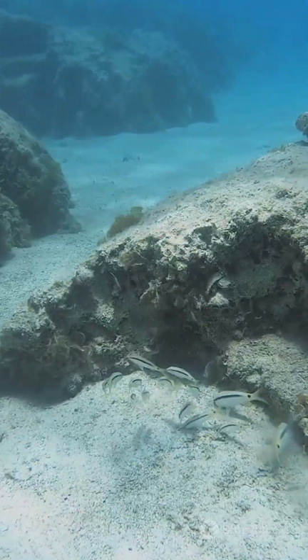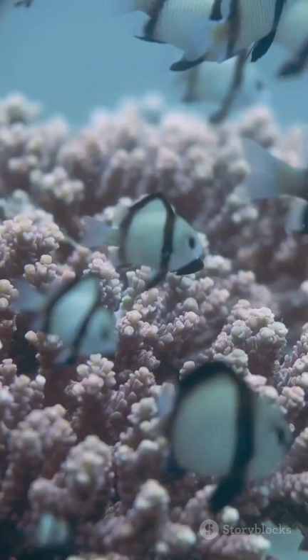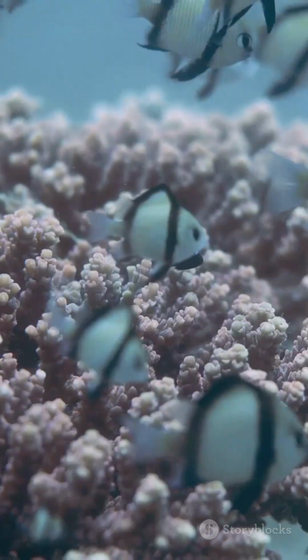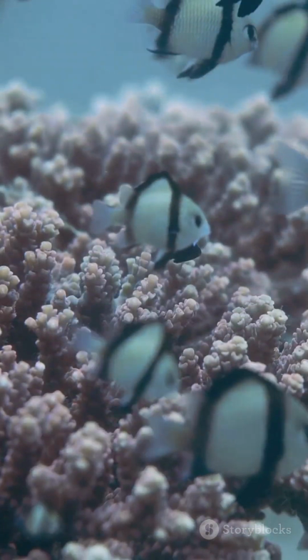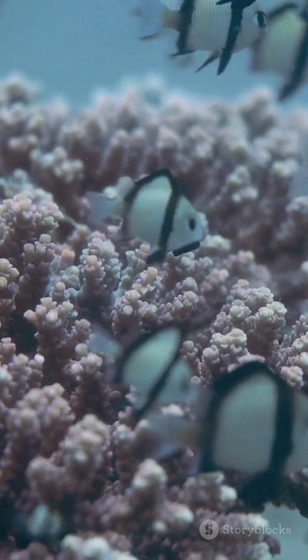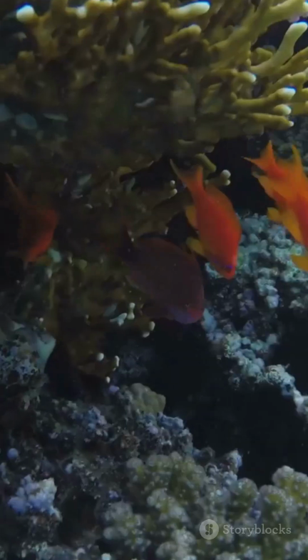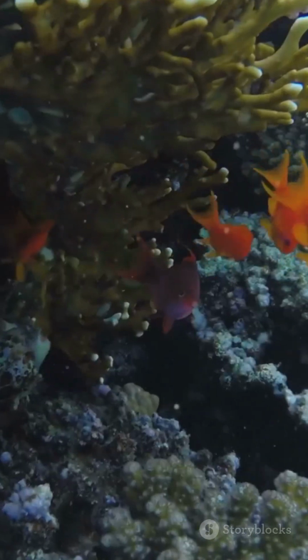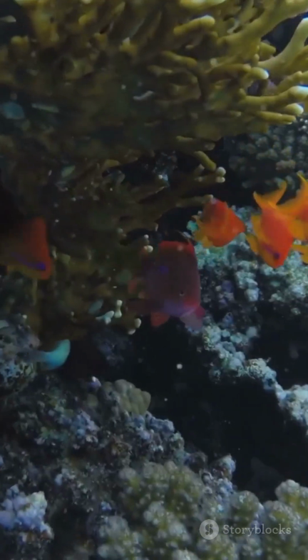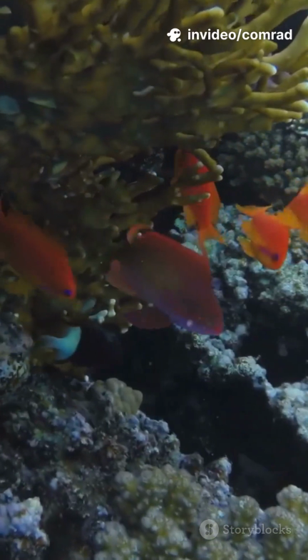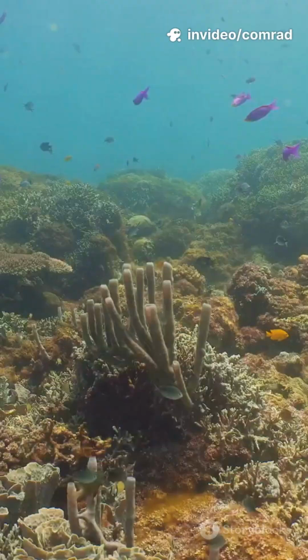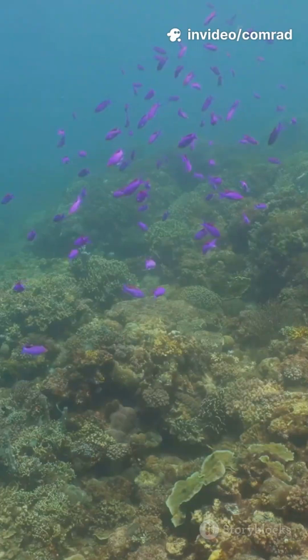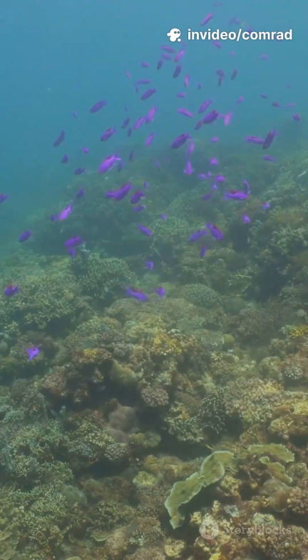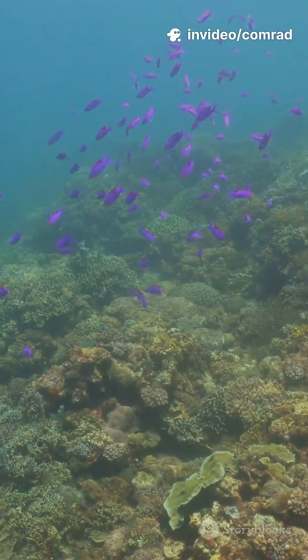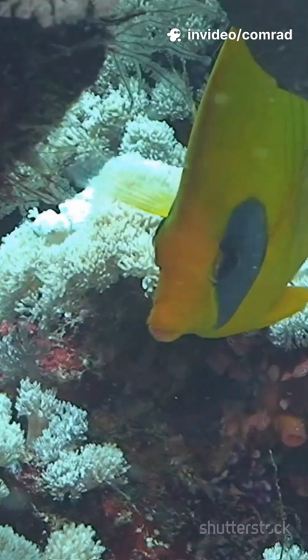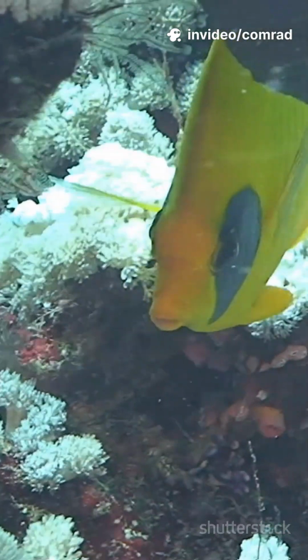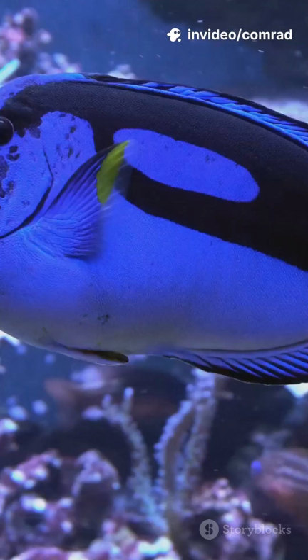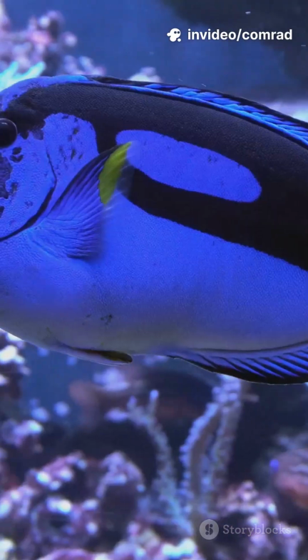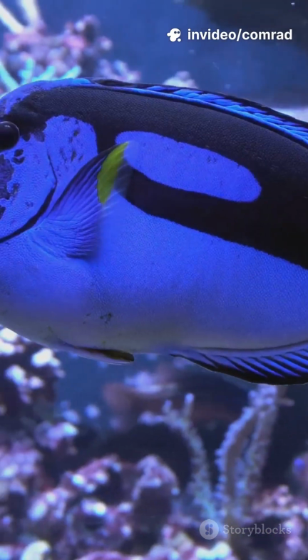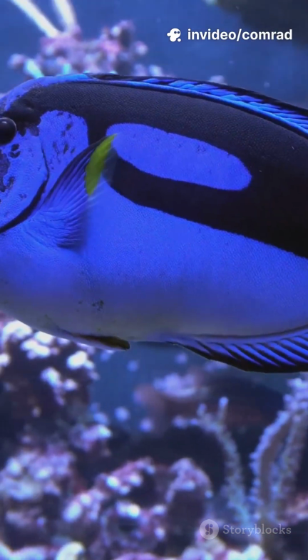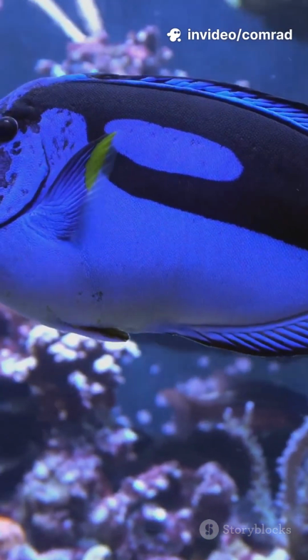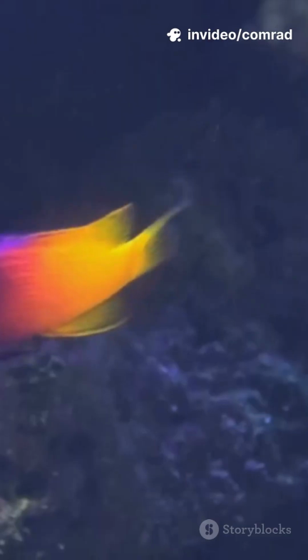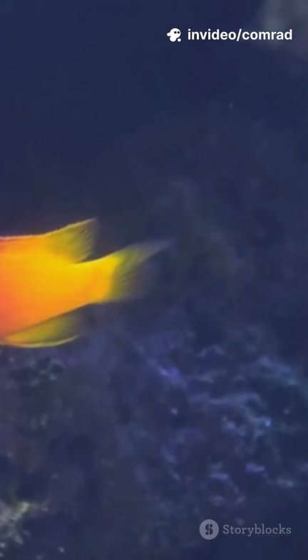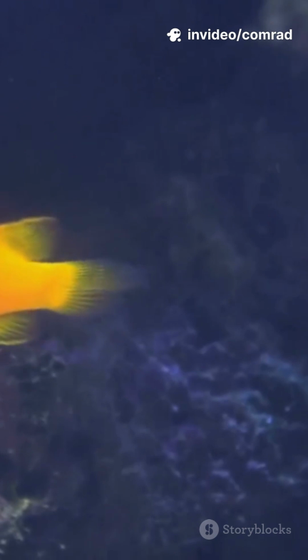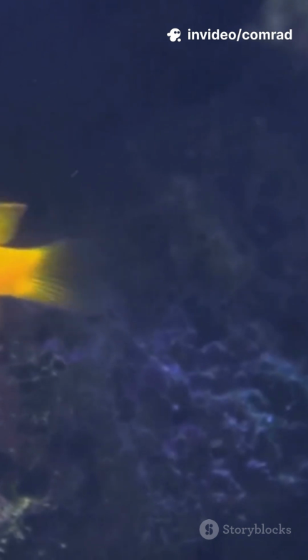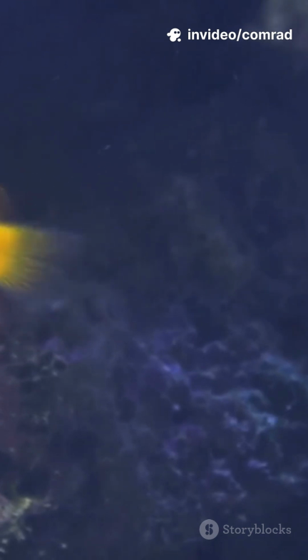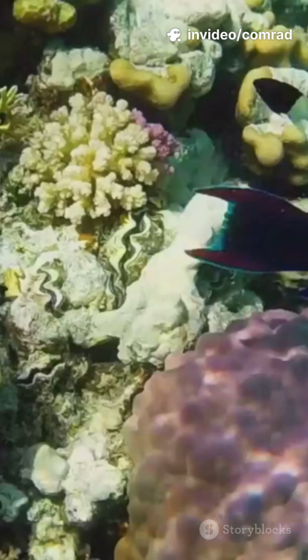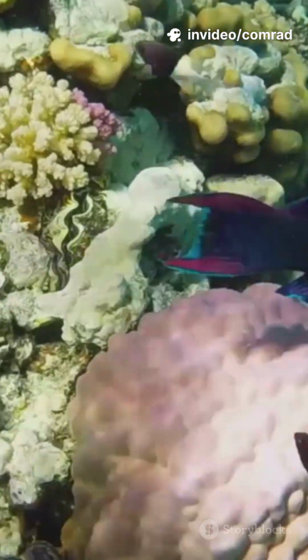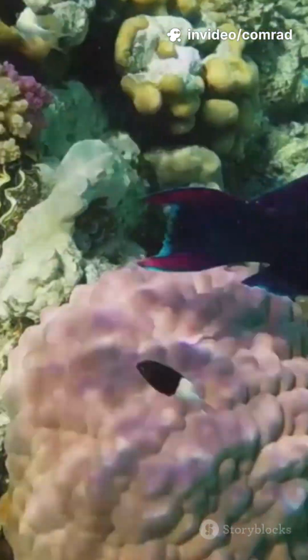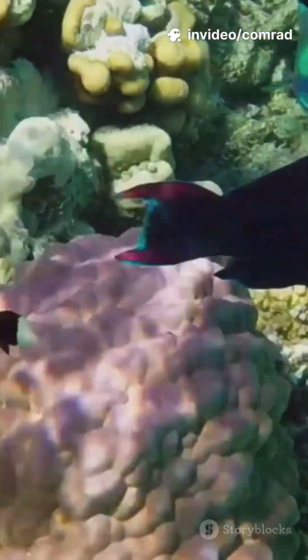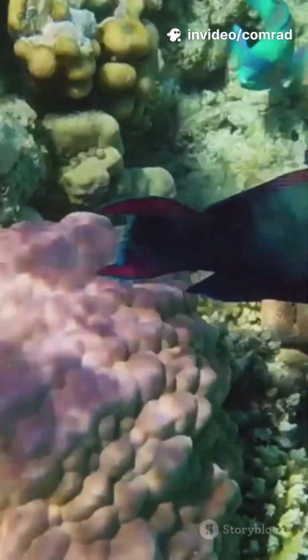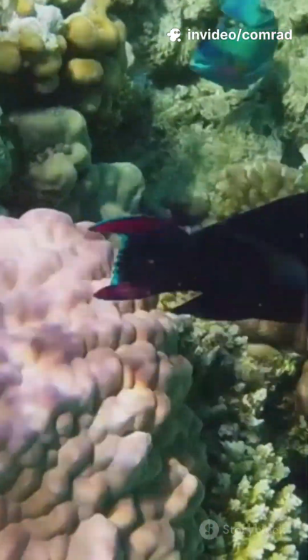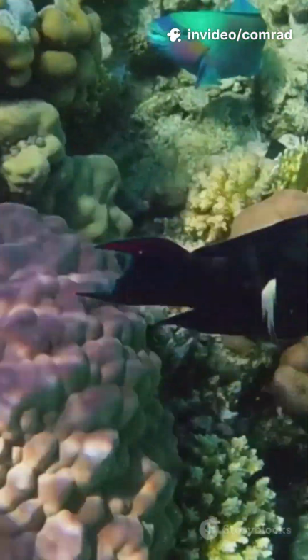These fish come in electric colors — bright purples, yellows, even neon blues — making them the ultimate show-offs of the coral reef.